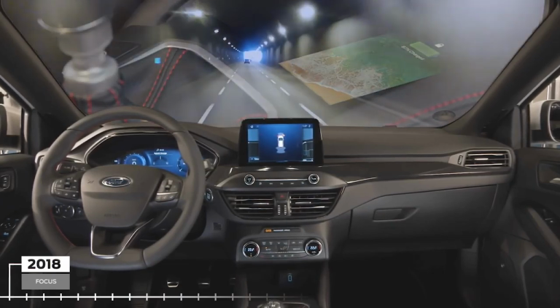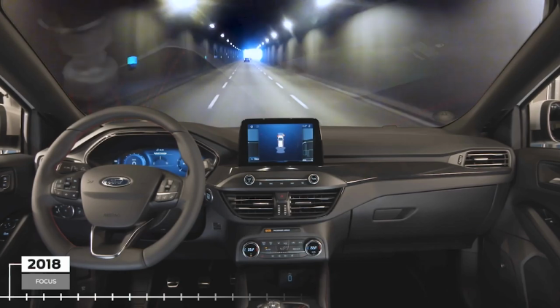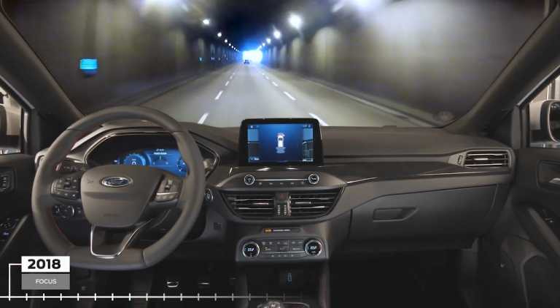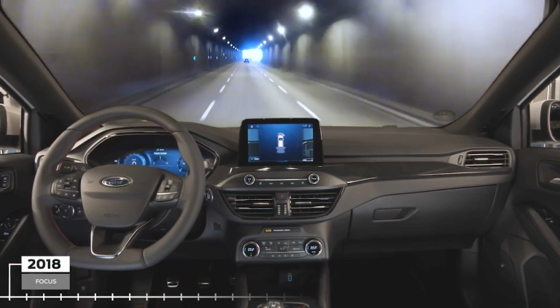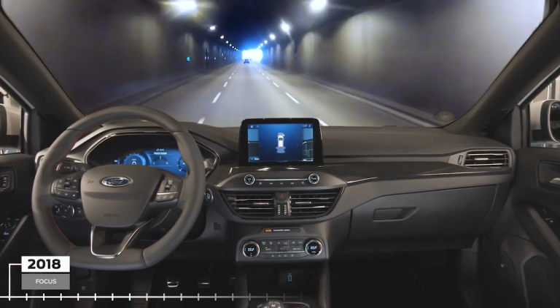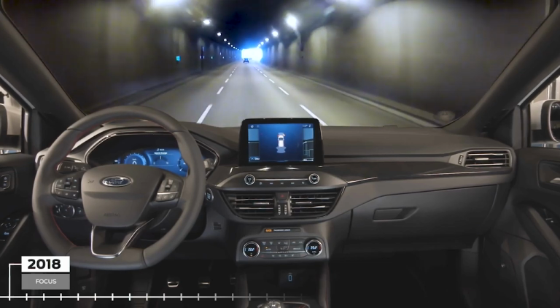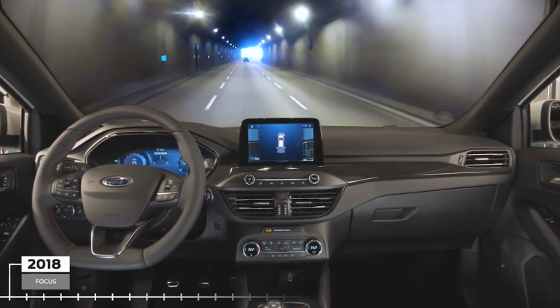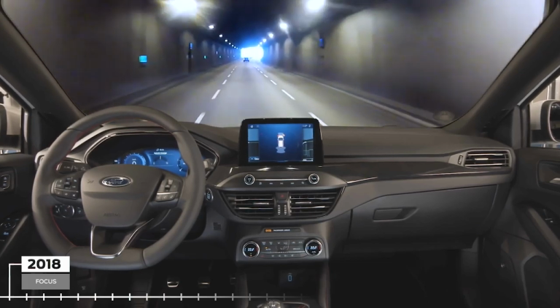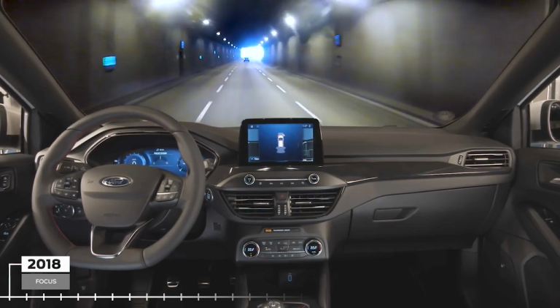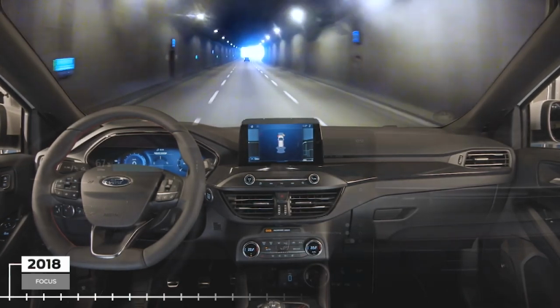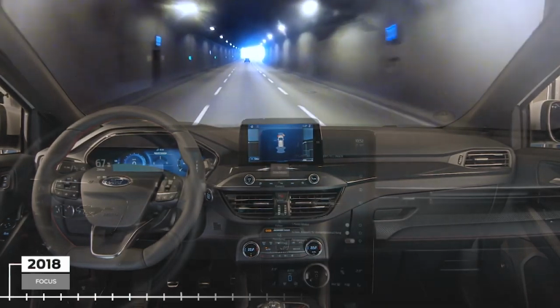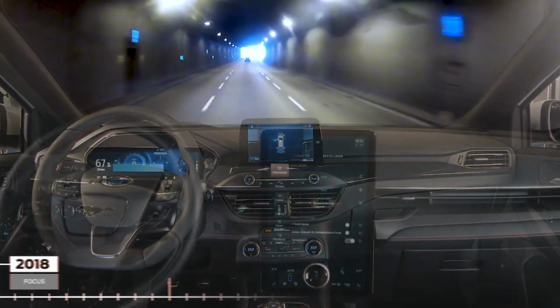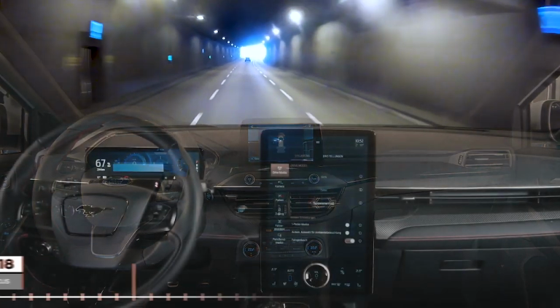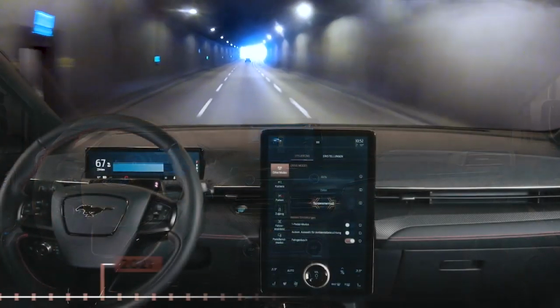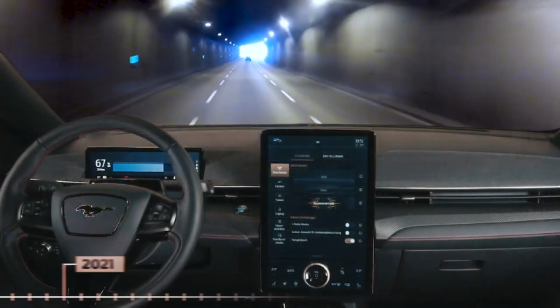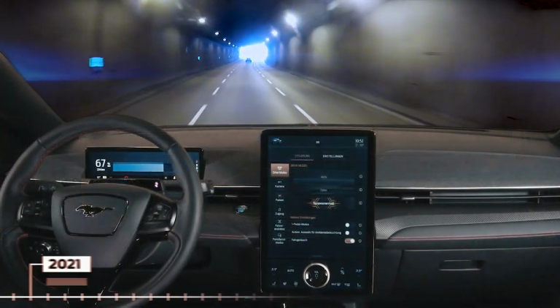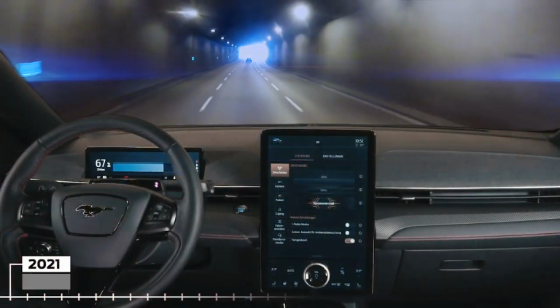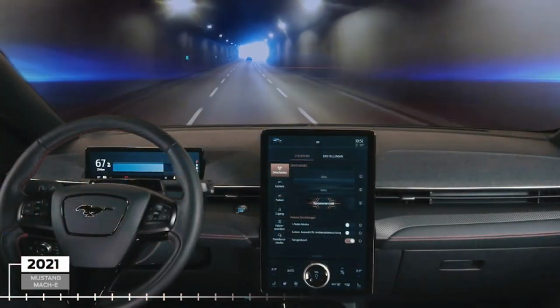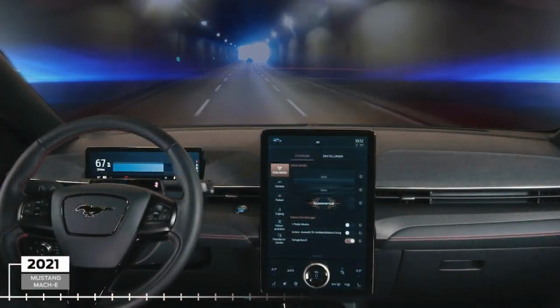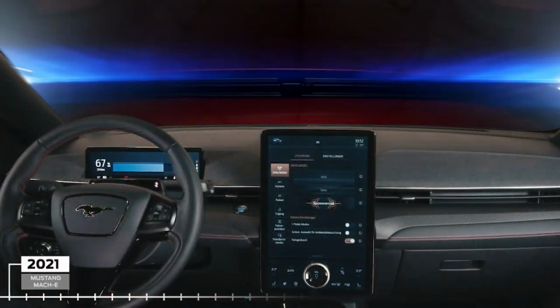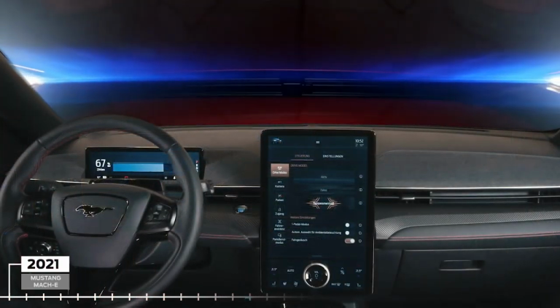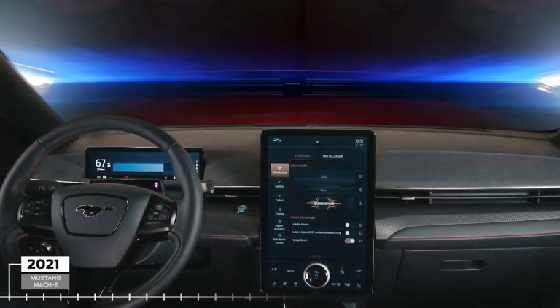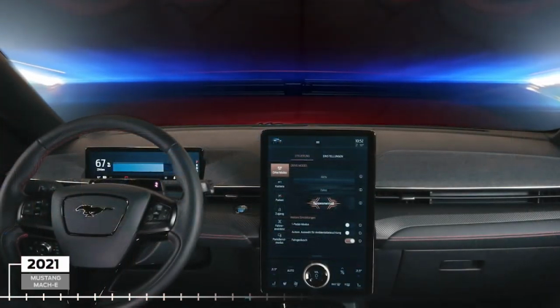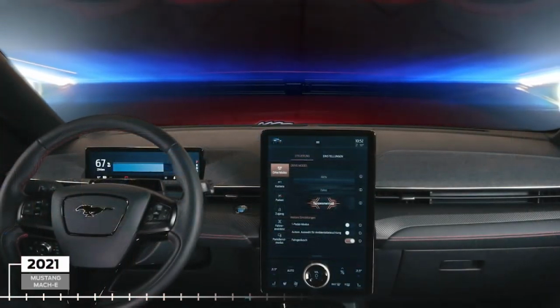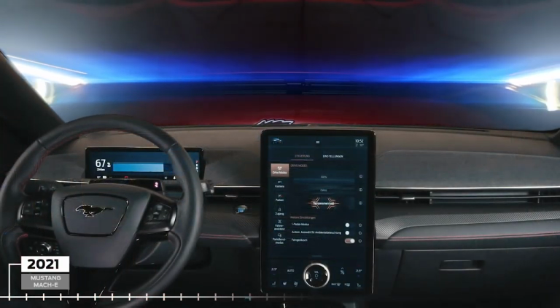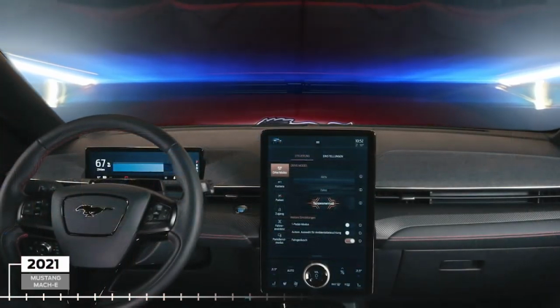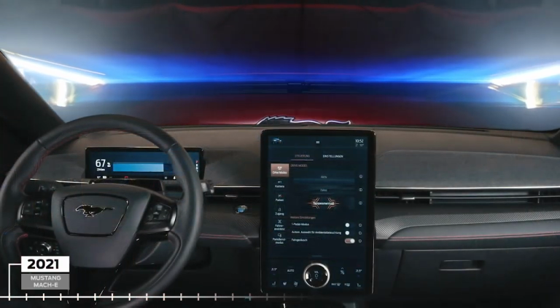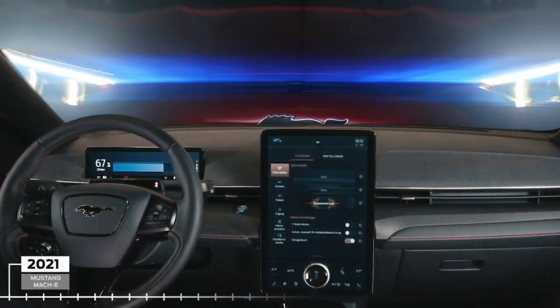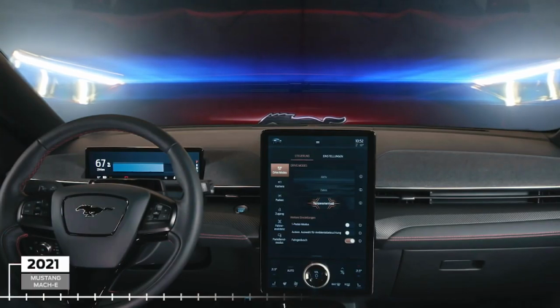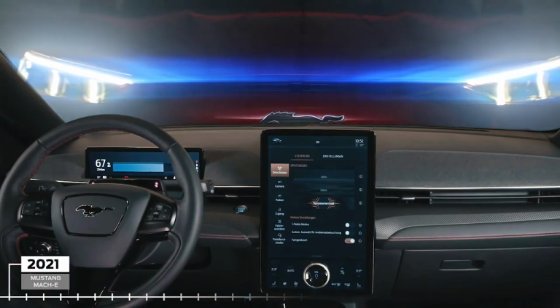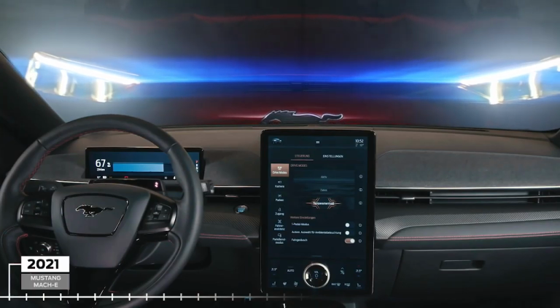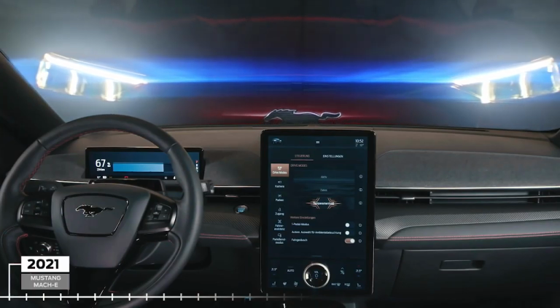Now the ethos of reductive design finds itself in its most advanced form in the Mustang Mach-E.